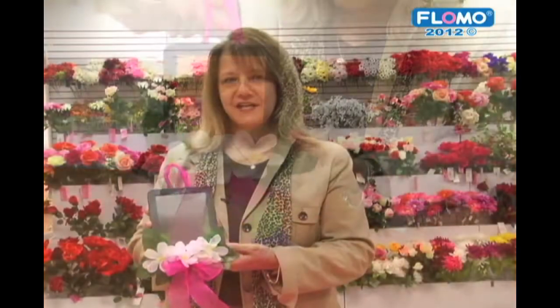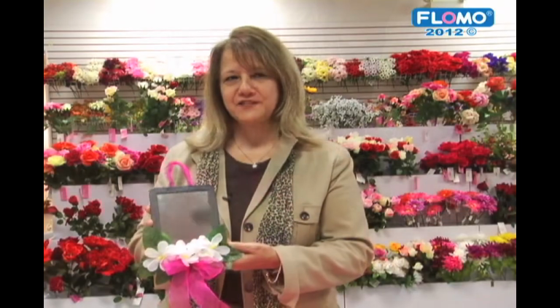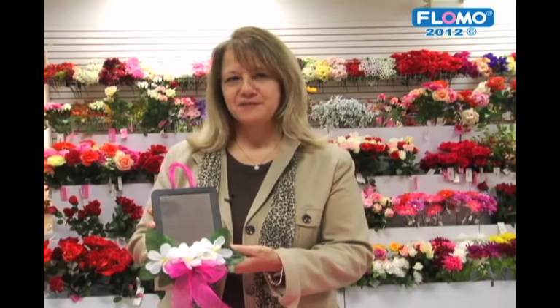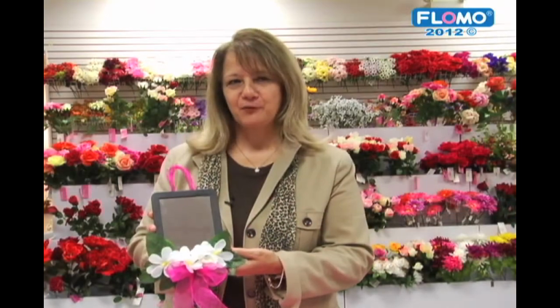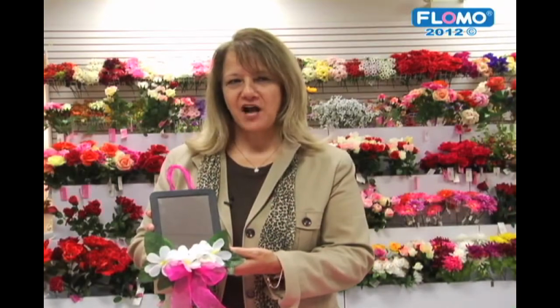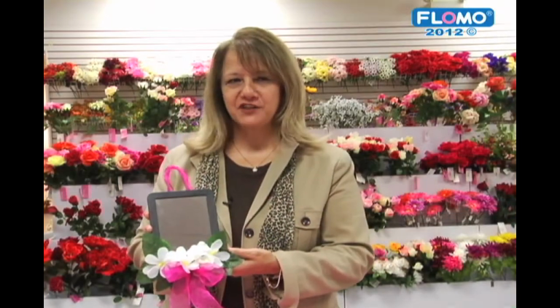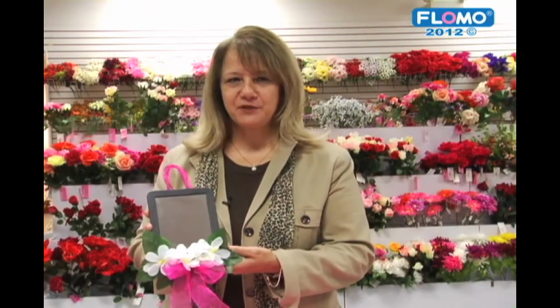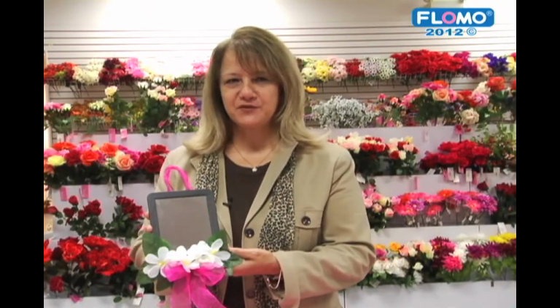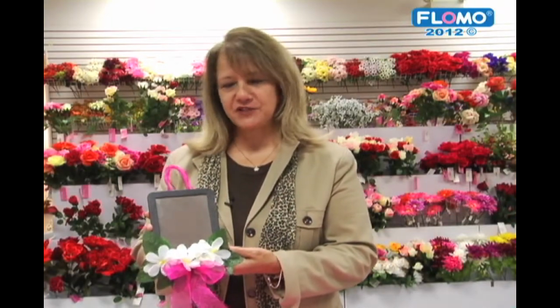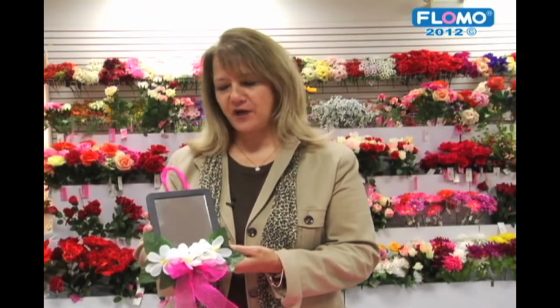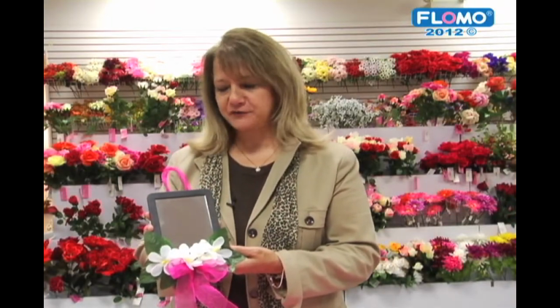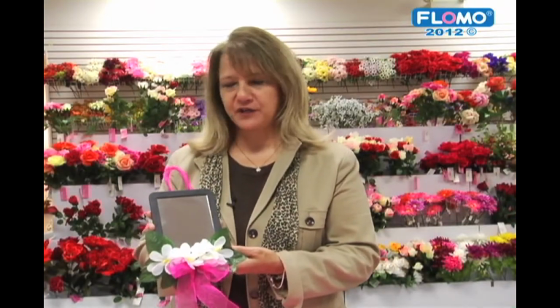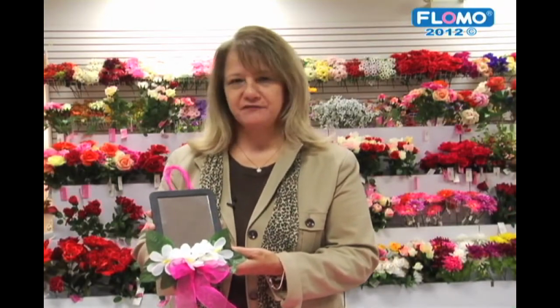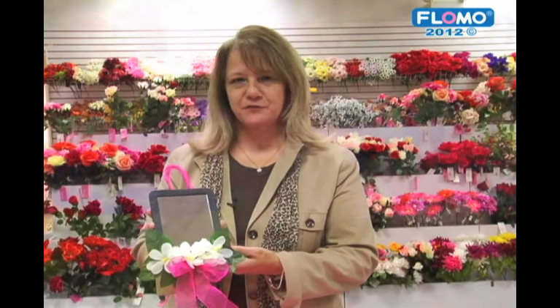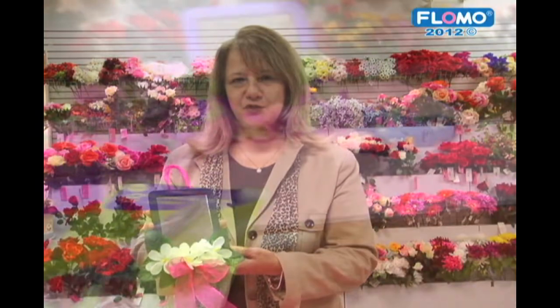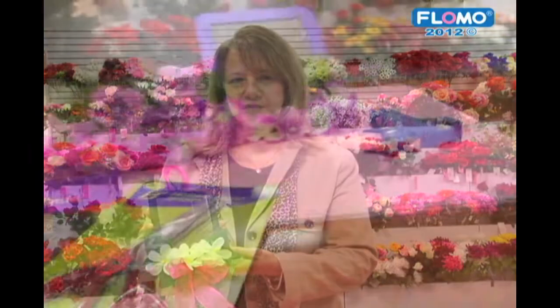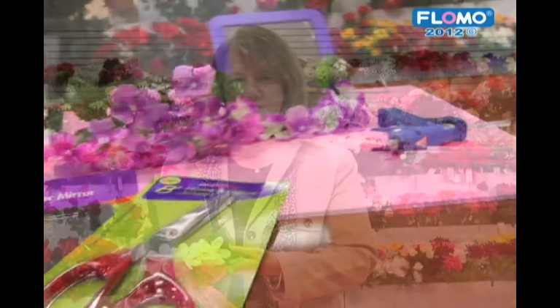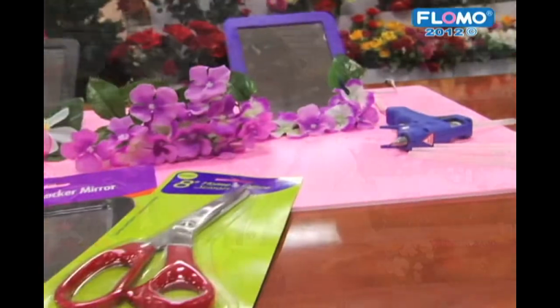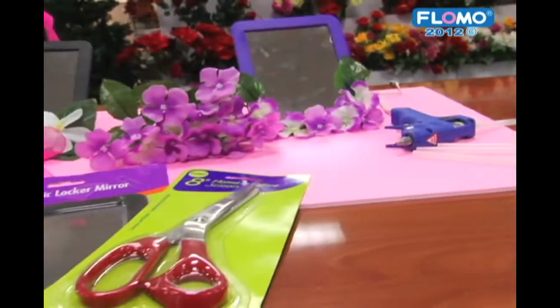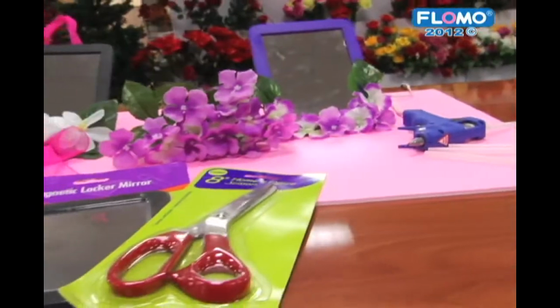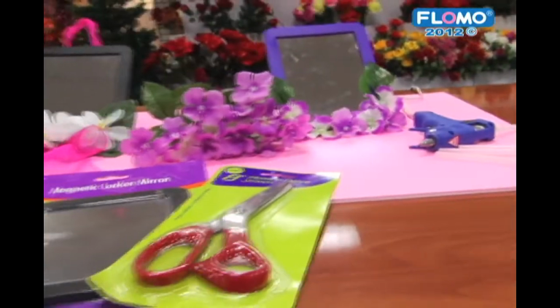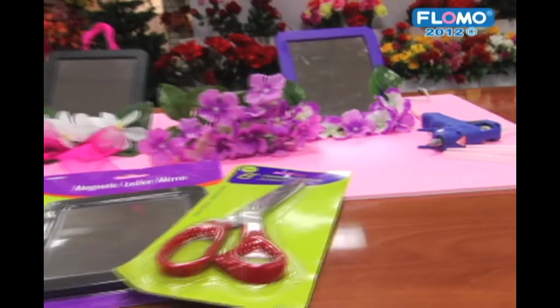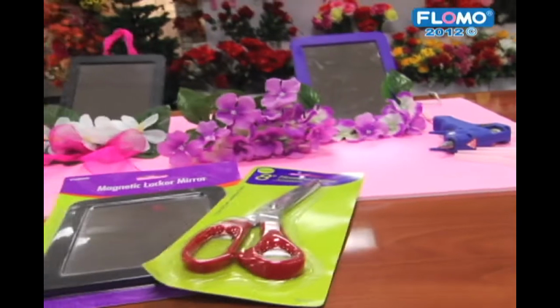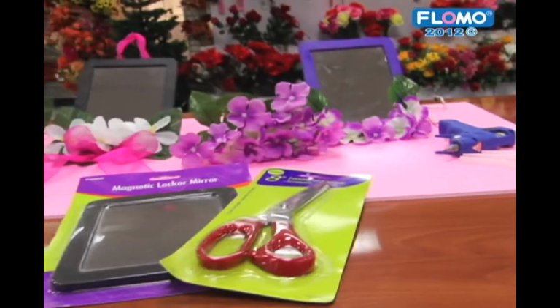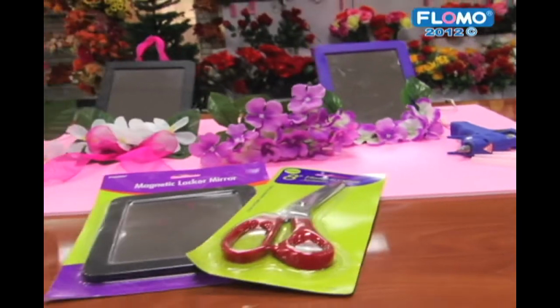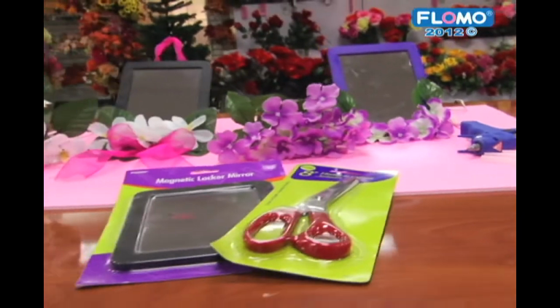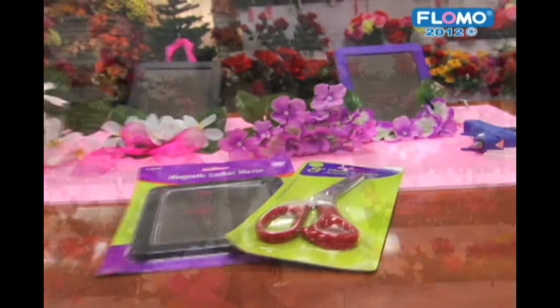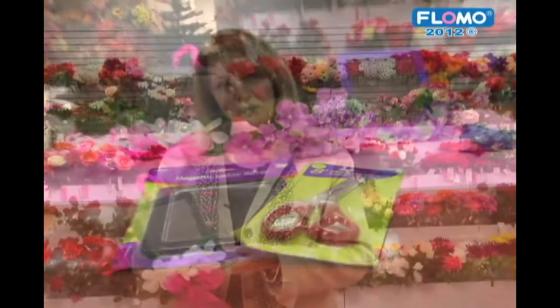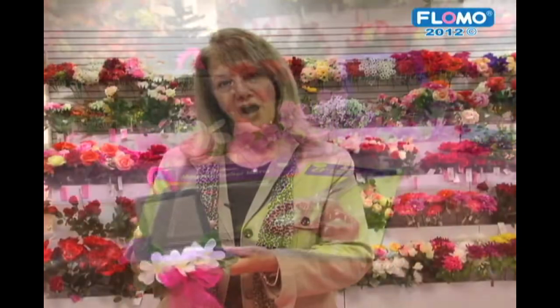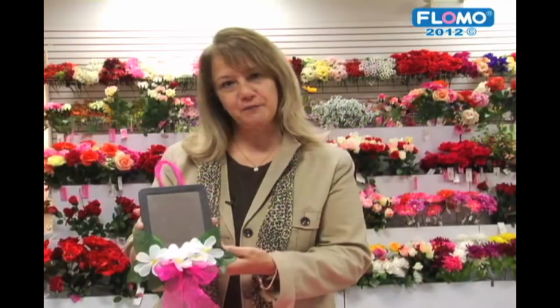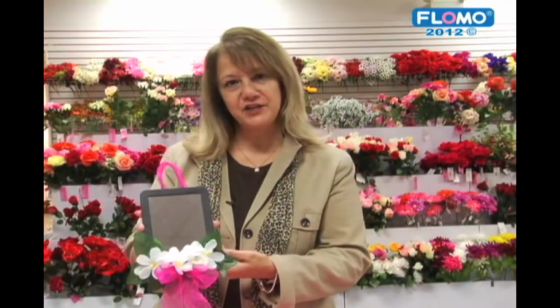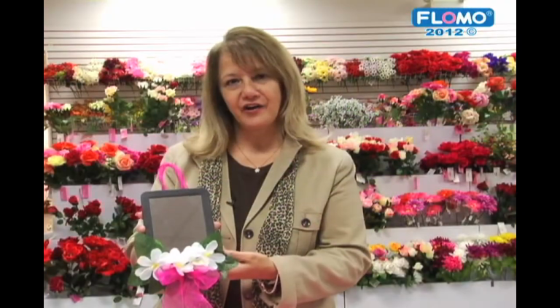This simple project can be used as a craft or gift for students going back to school, or even spruce up their locker mid-year.